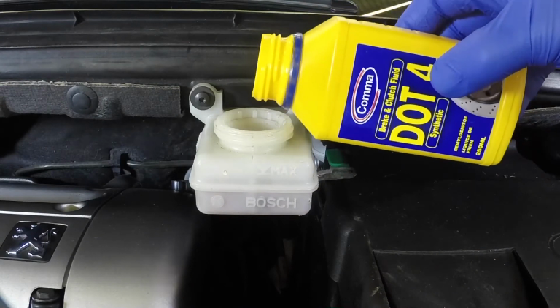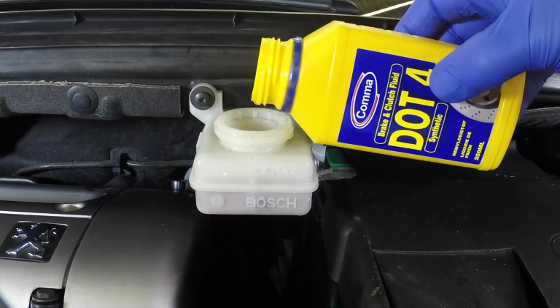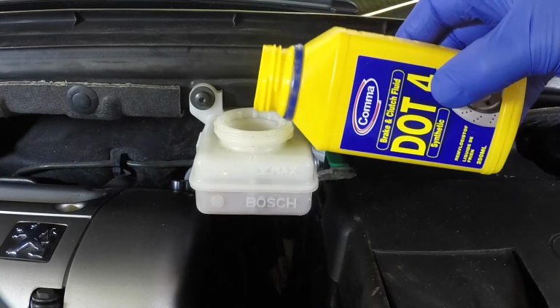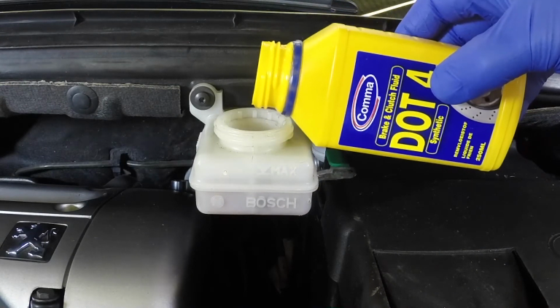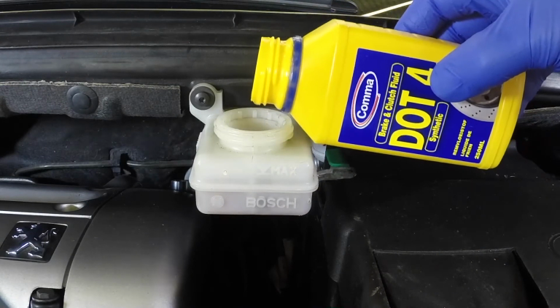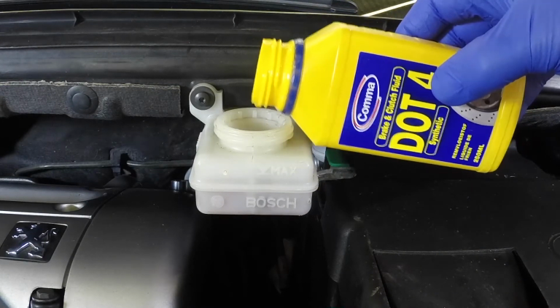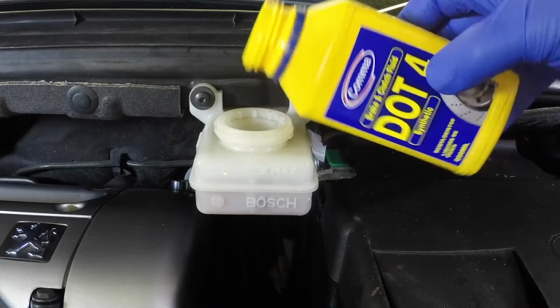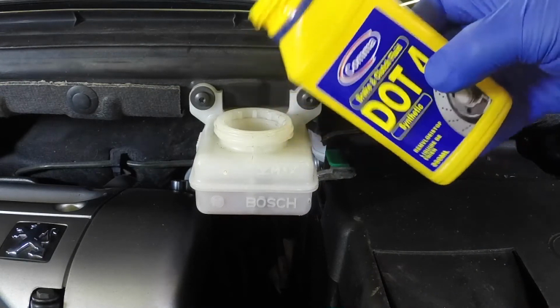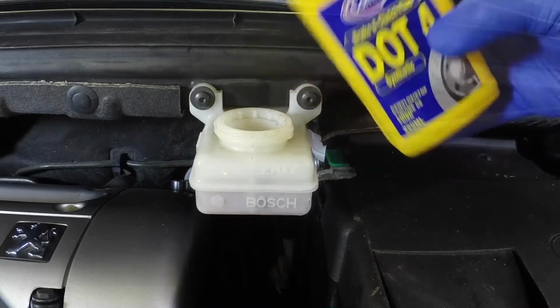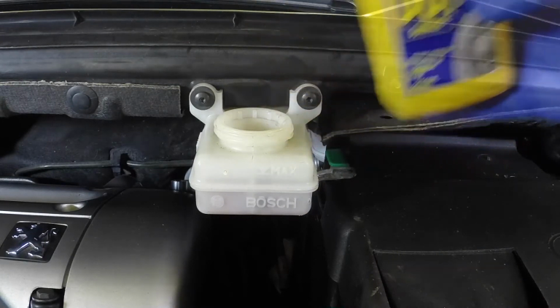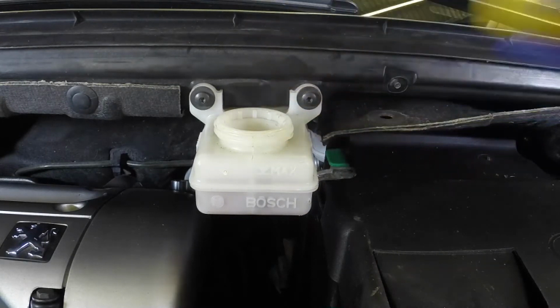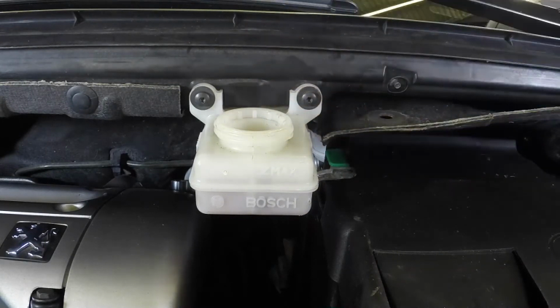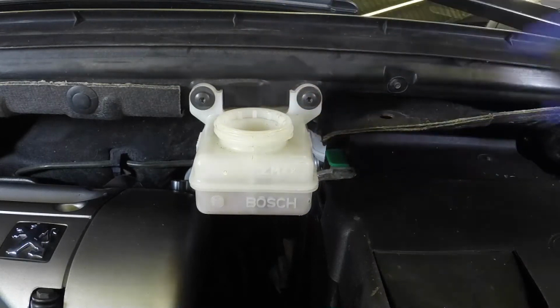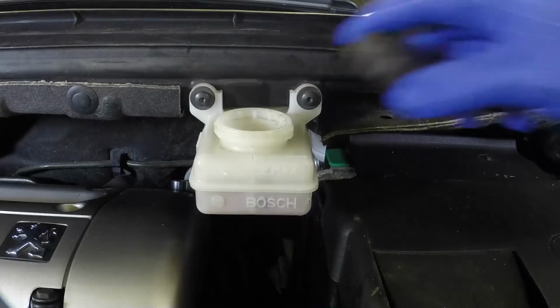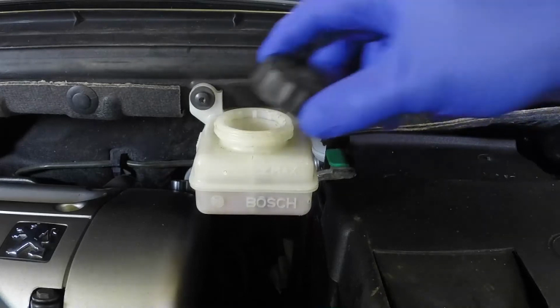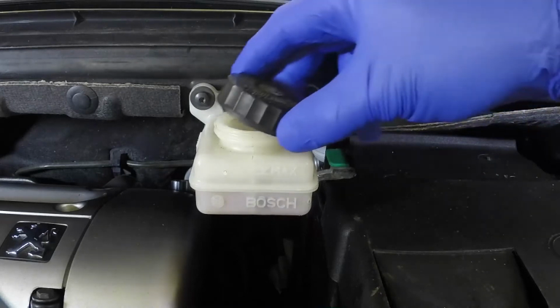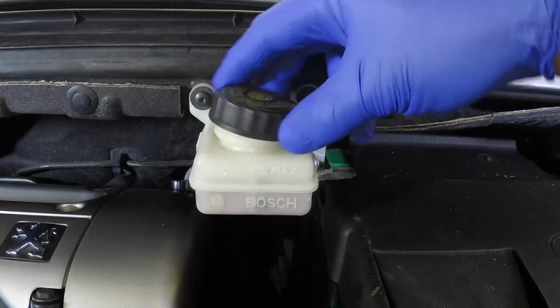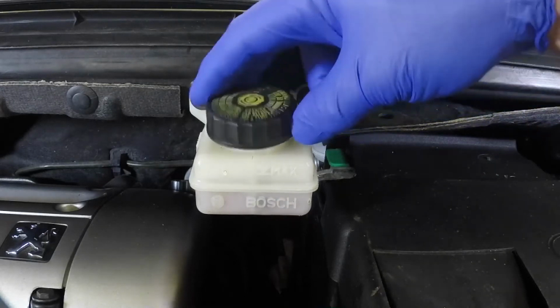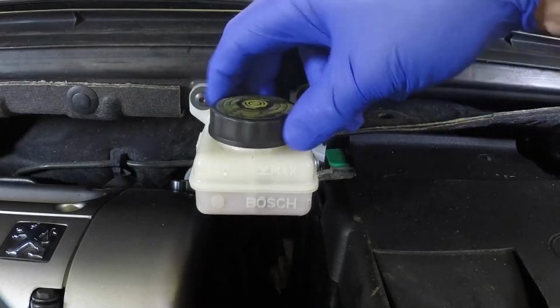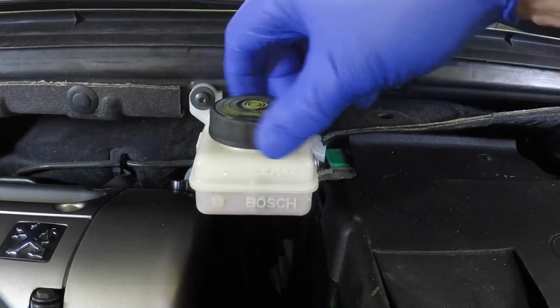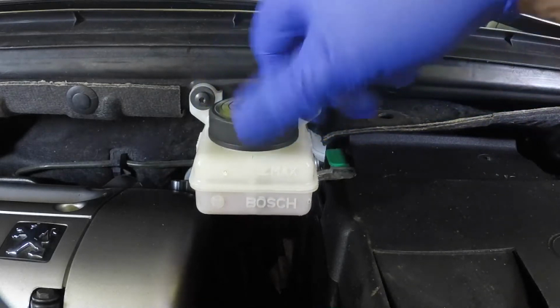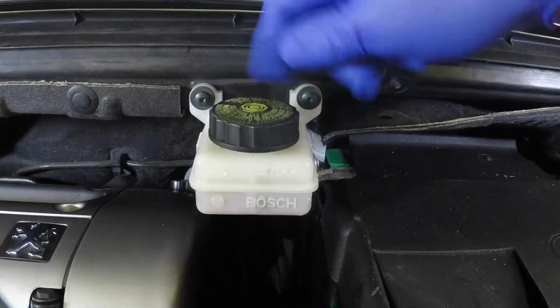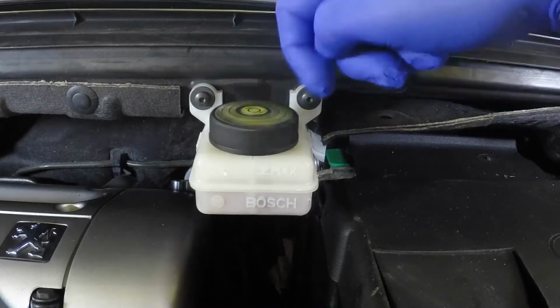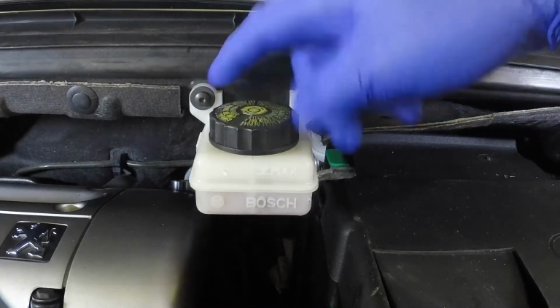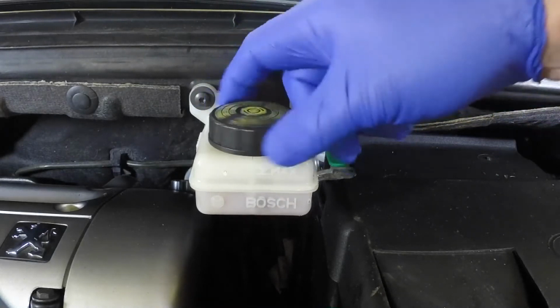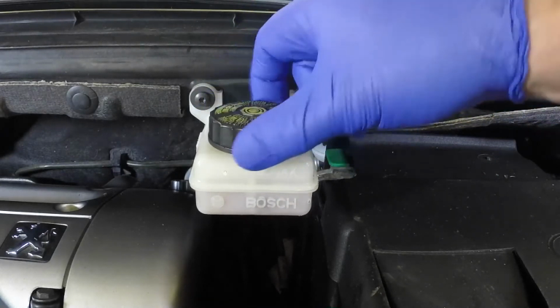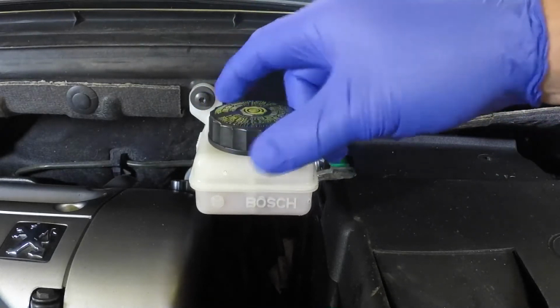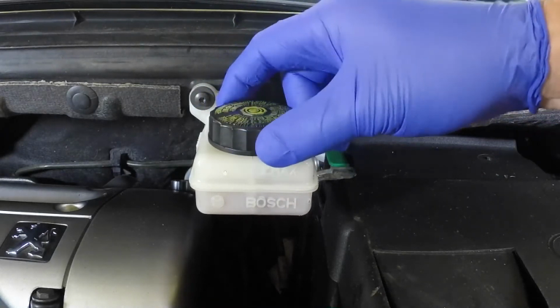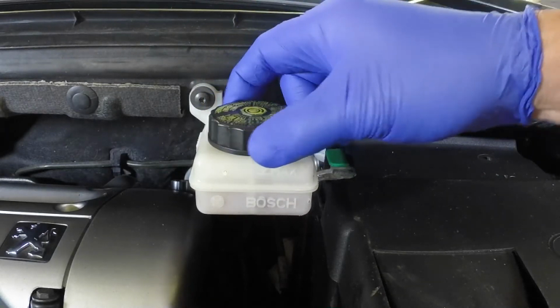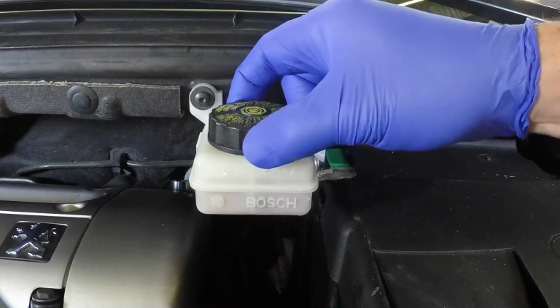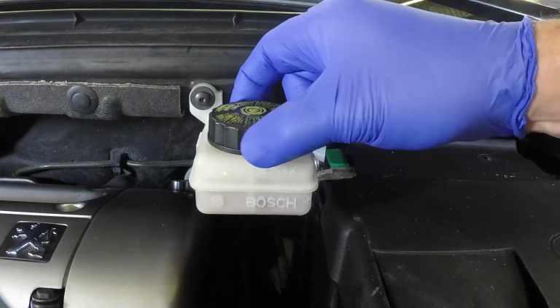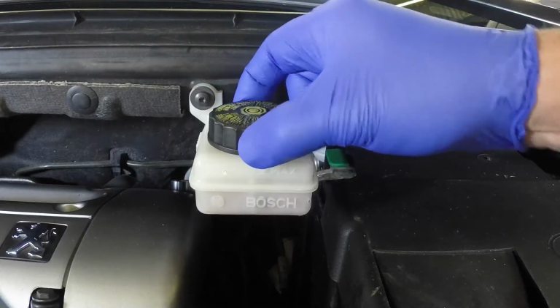After filling to the correct level, refit the cap and diaphragm and tighten it securely.